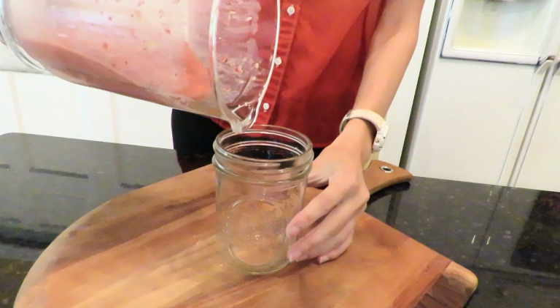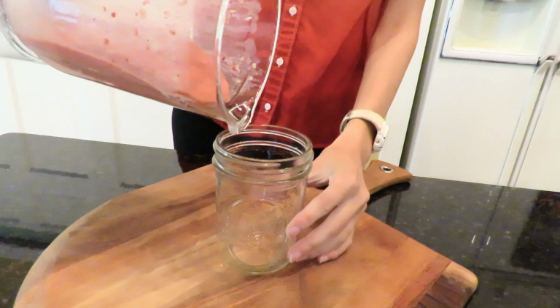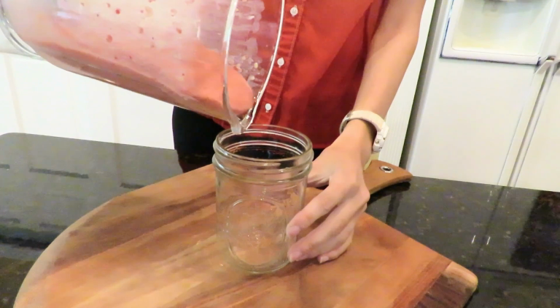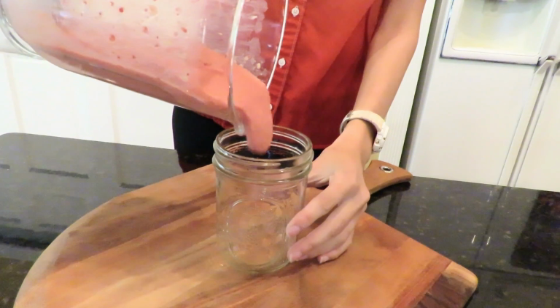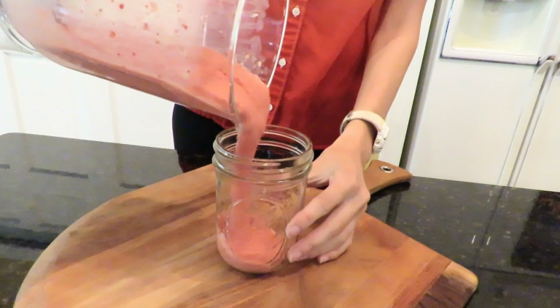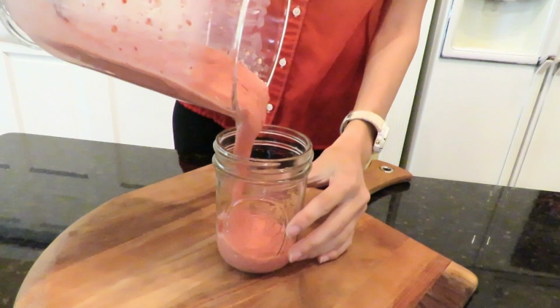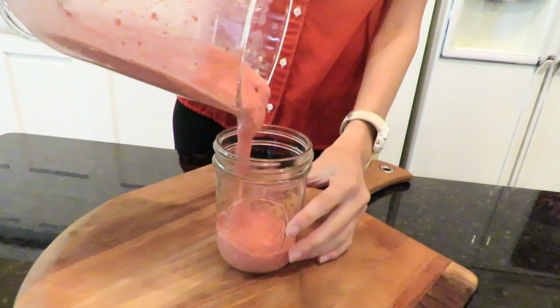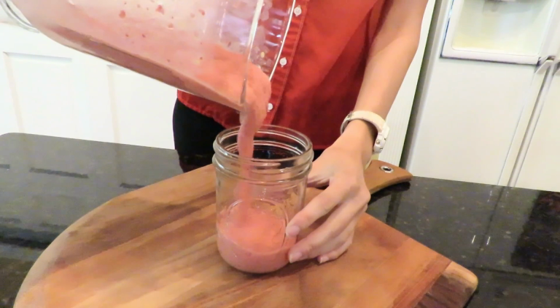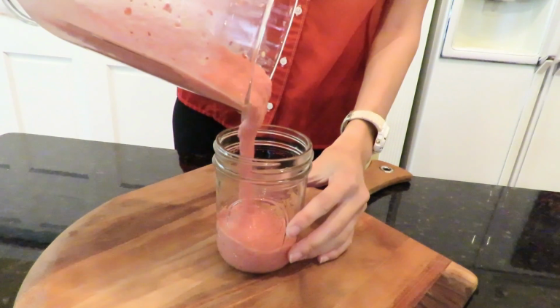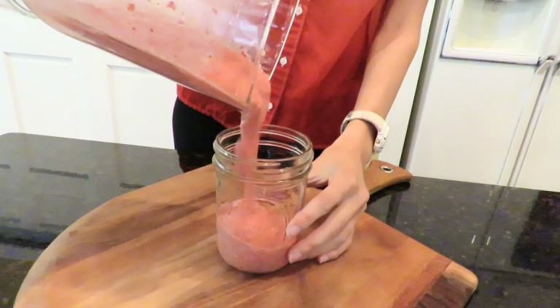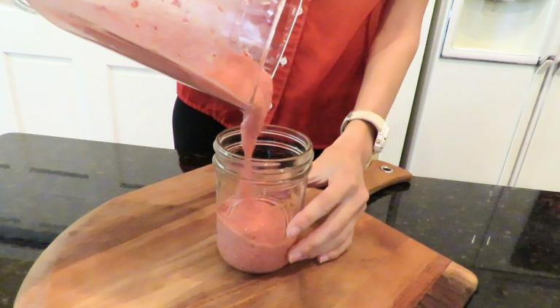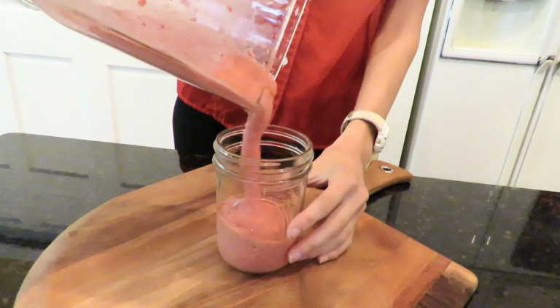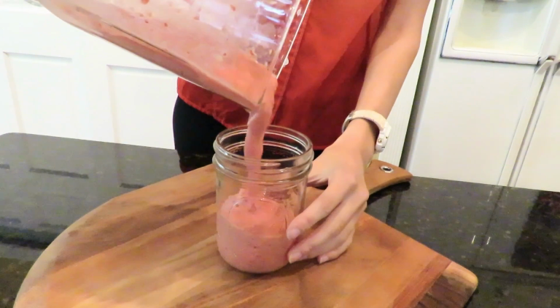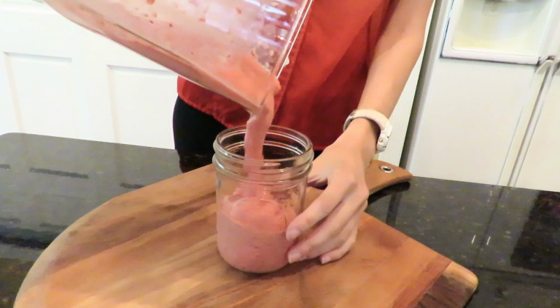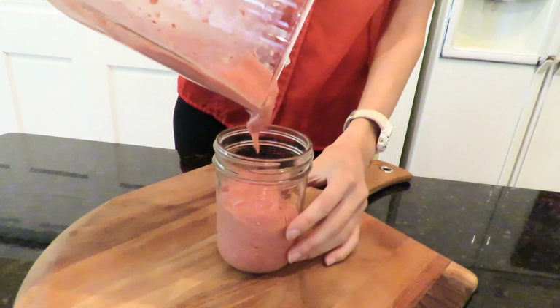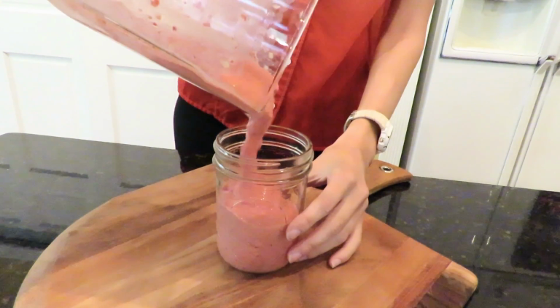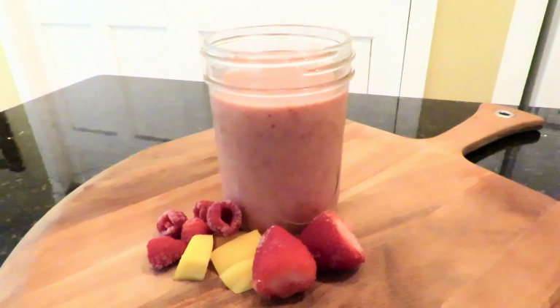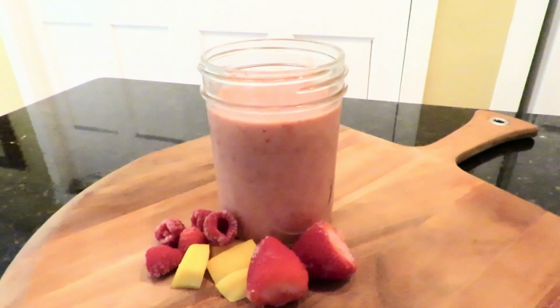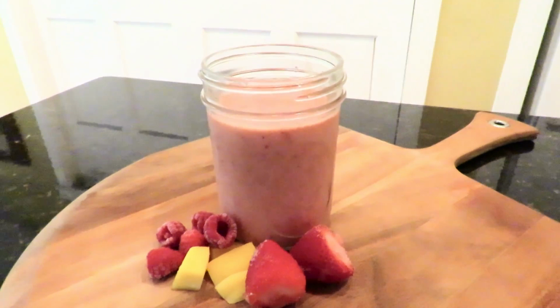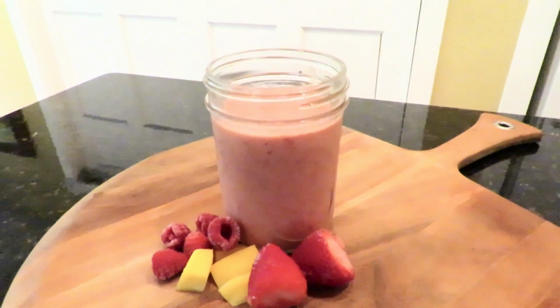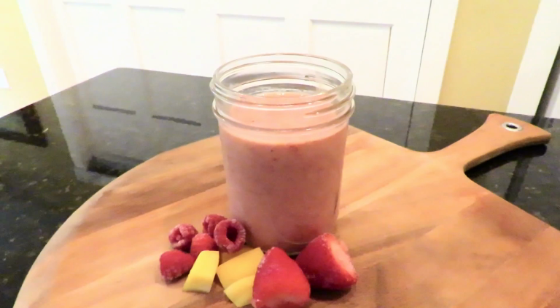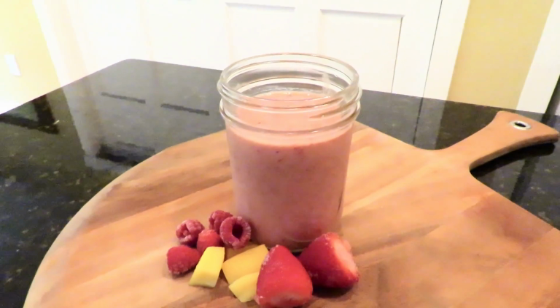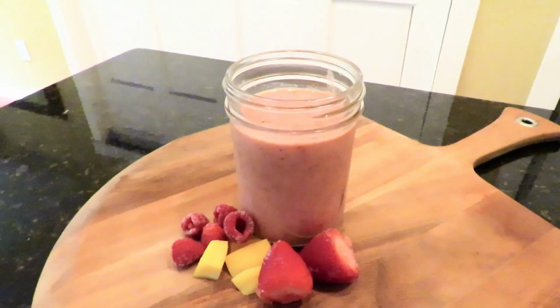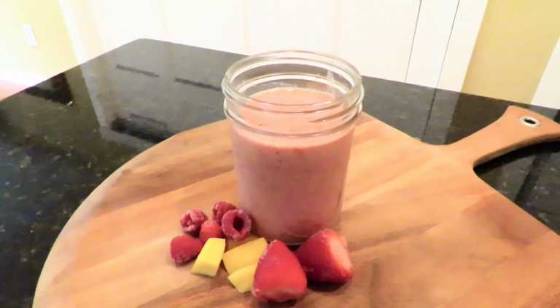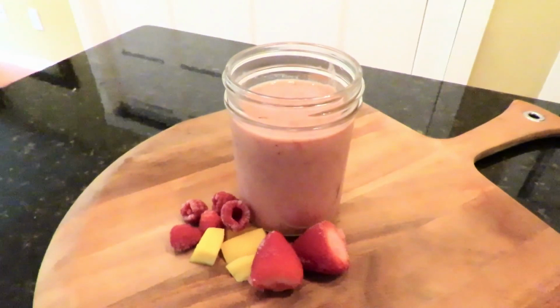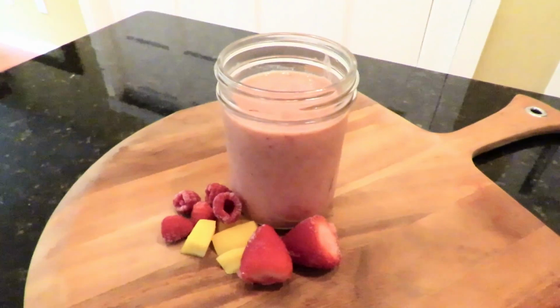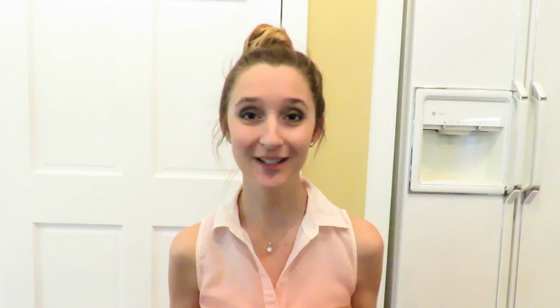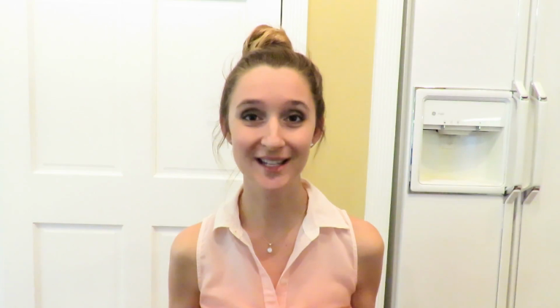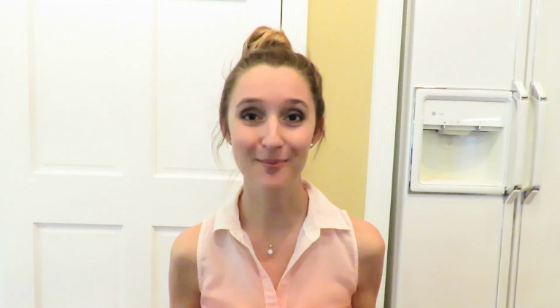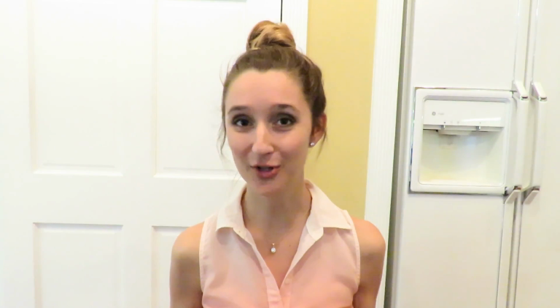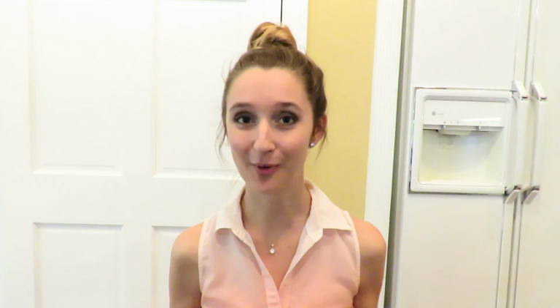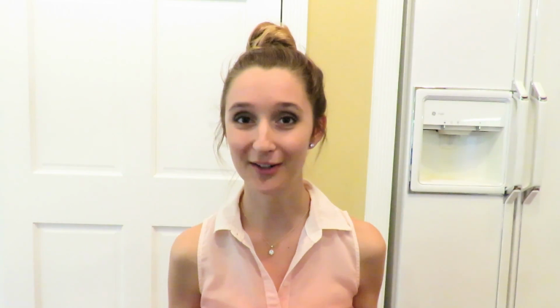This little berry smoothie is so lovely and sweet. Its light pink color will make anybody's day much brighter.